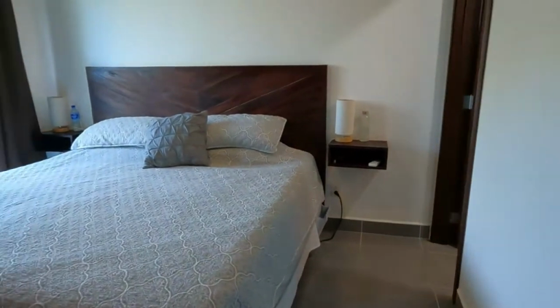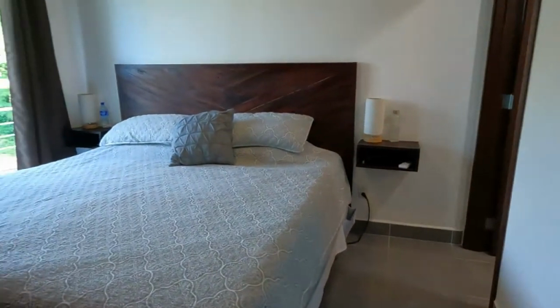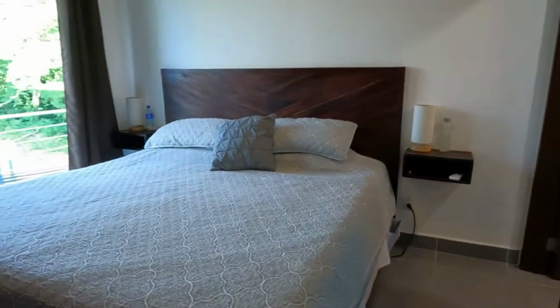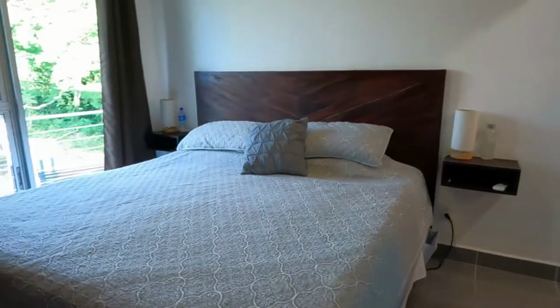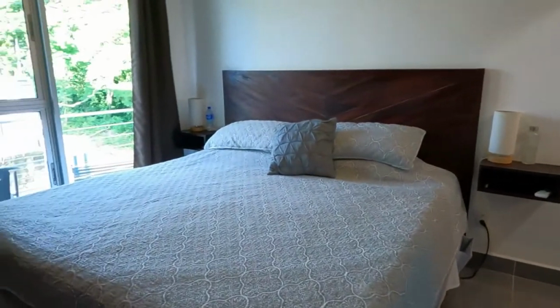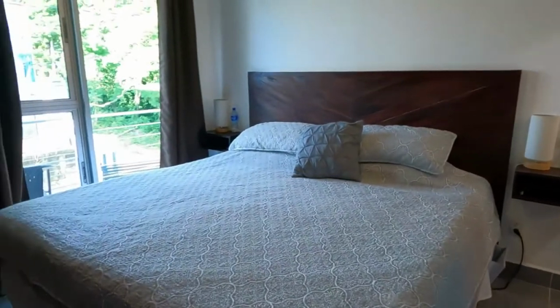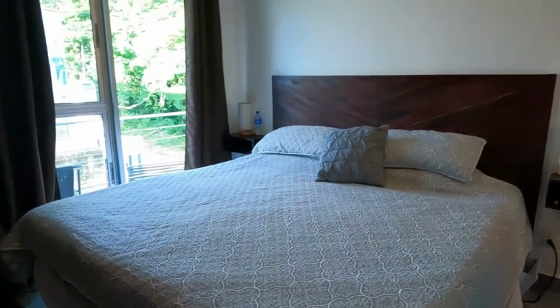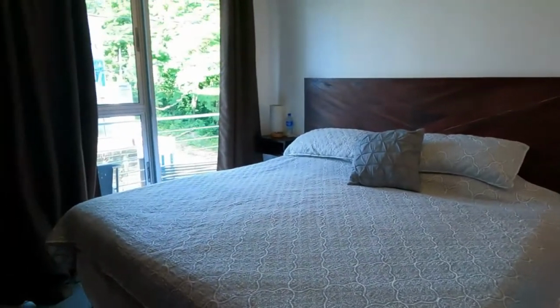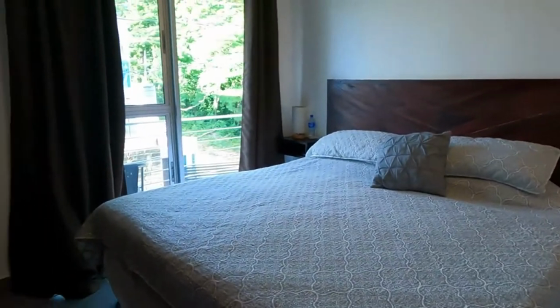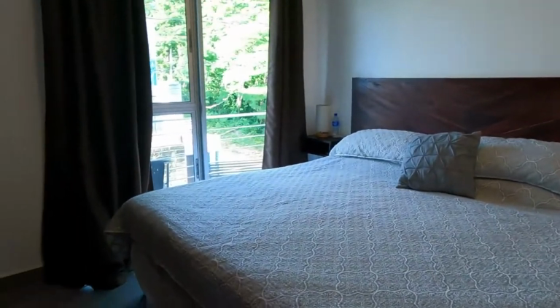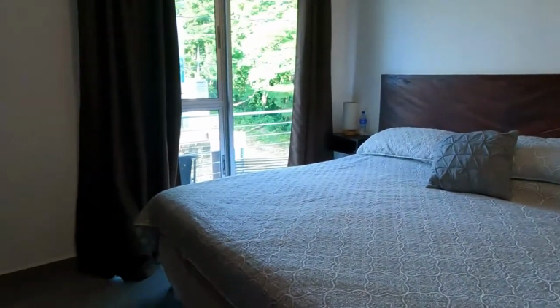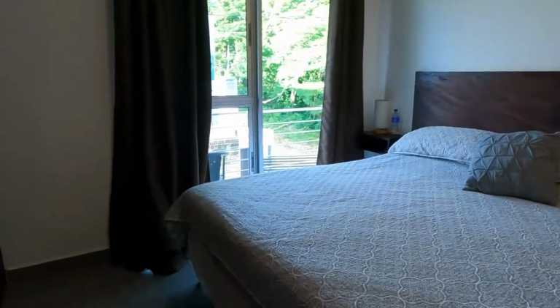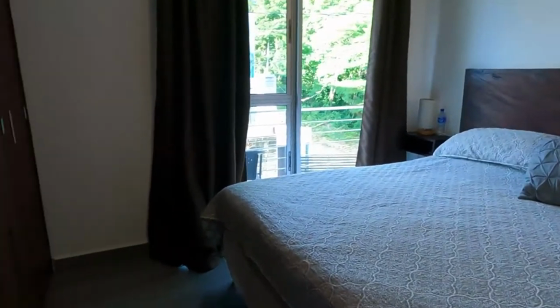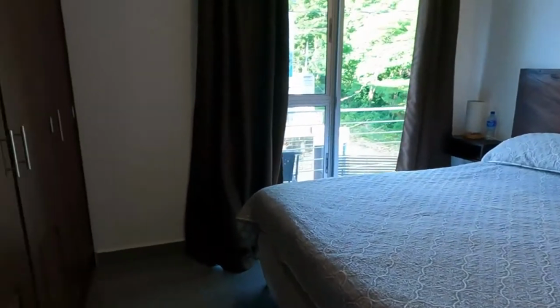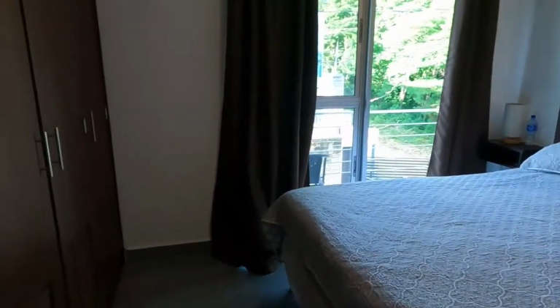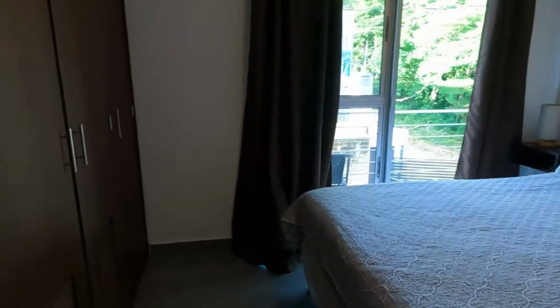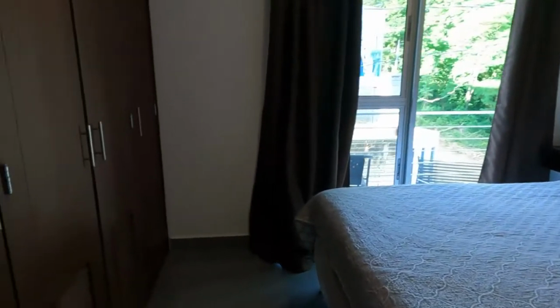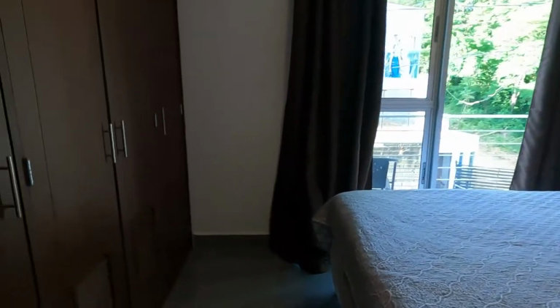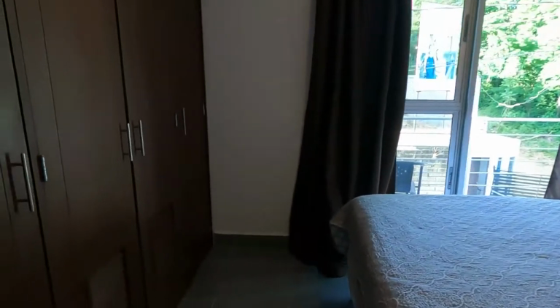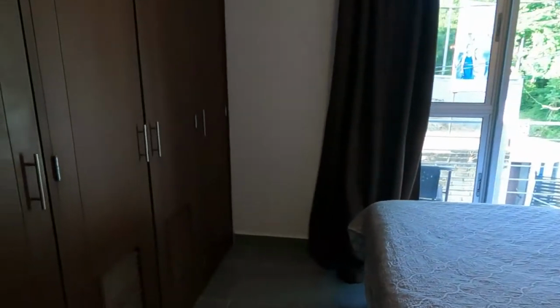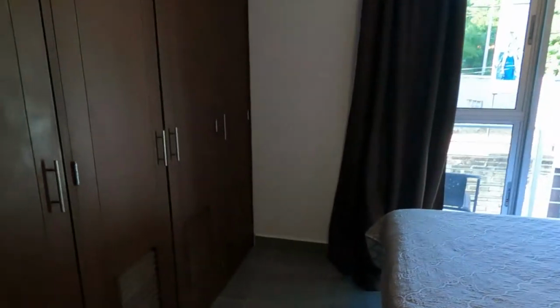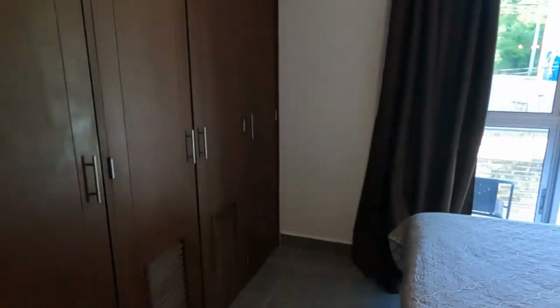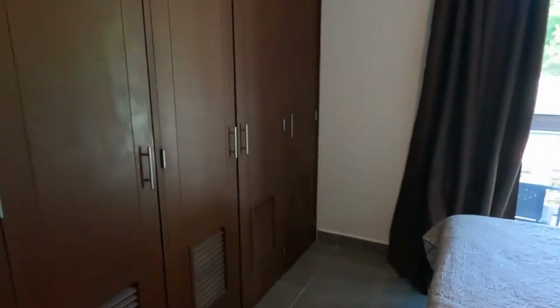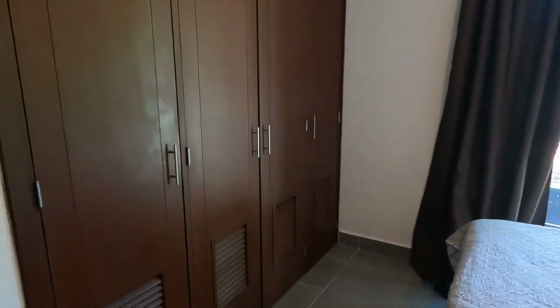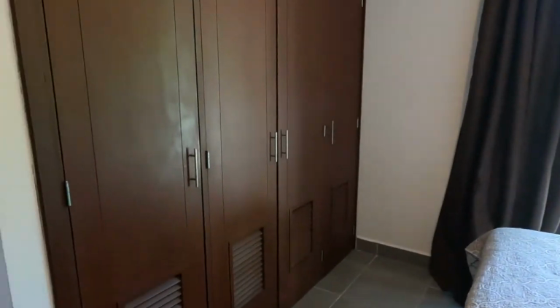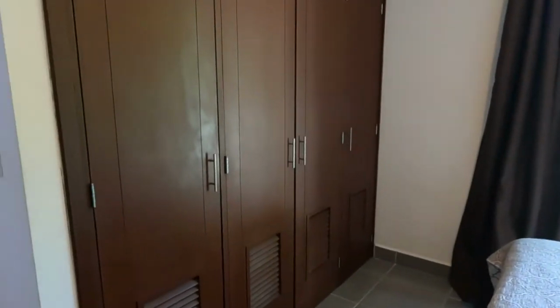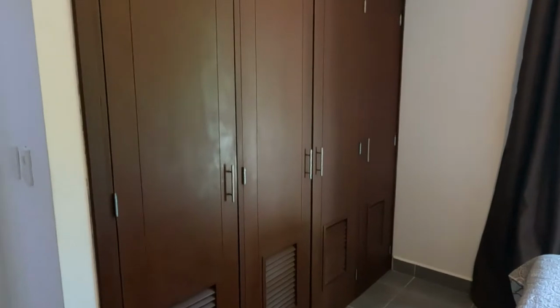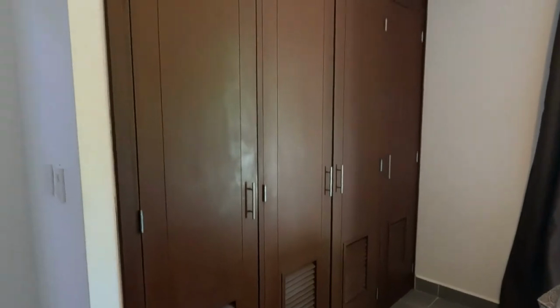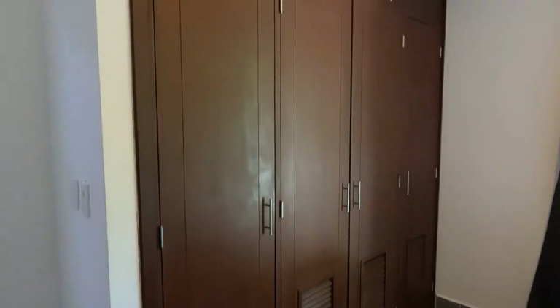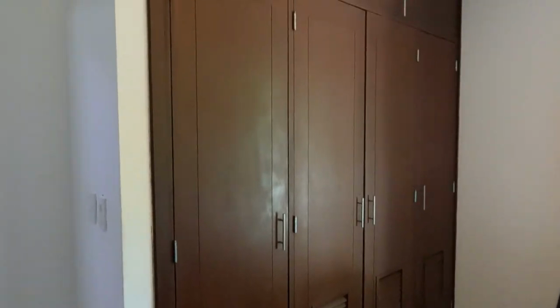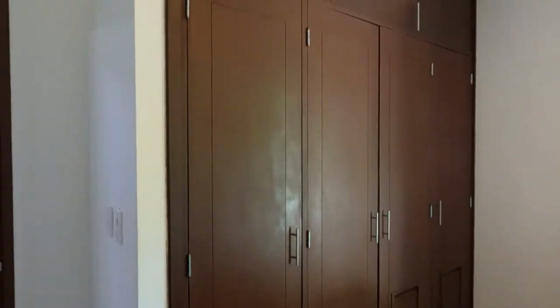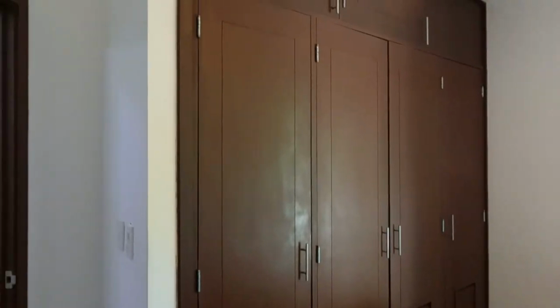The master bedroom has a large built-in closet, a balcony, and a full ensuite.